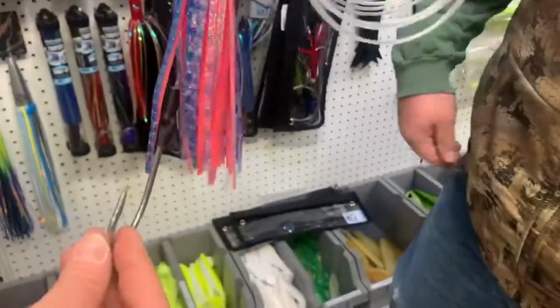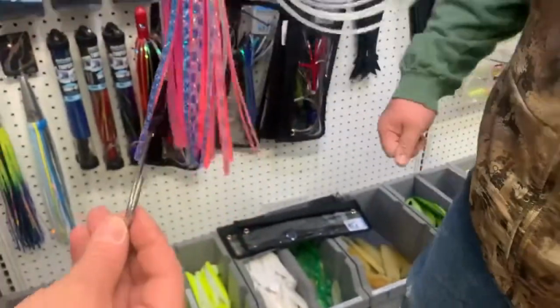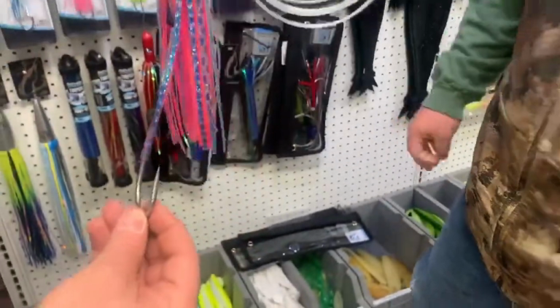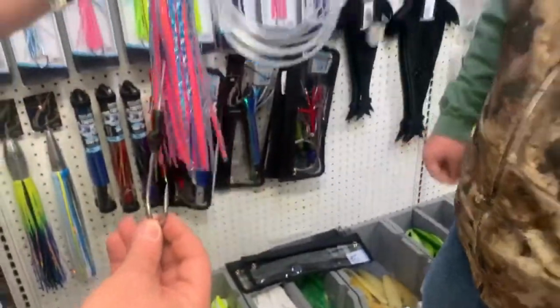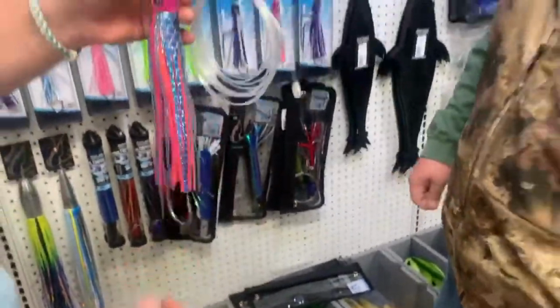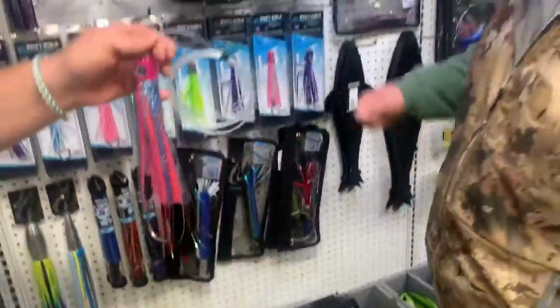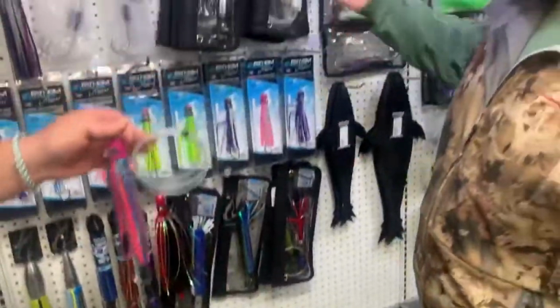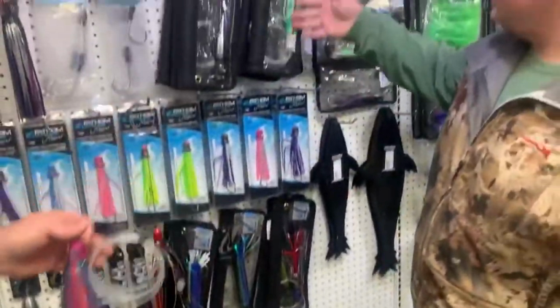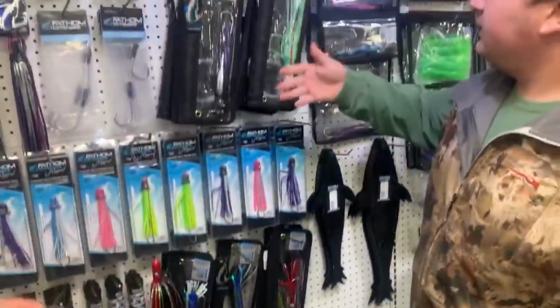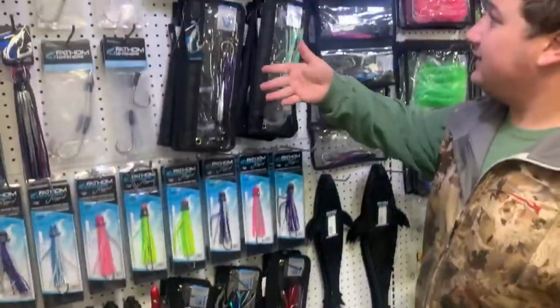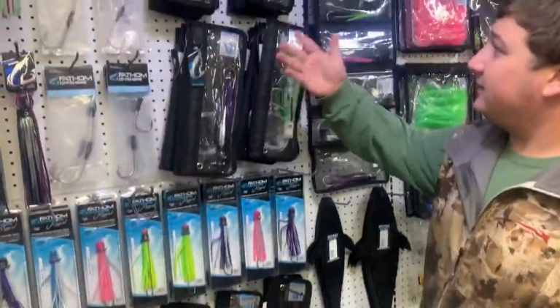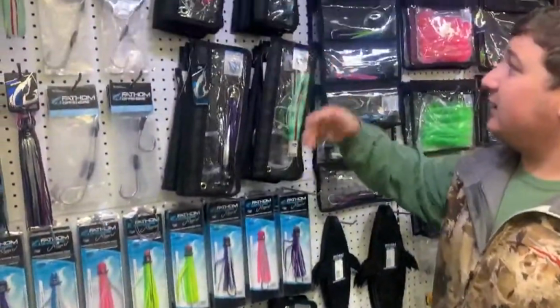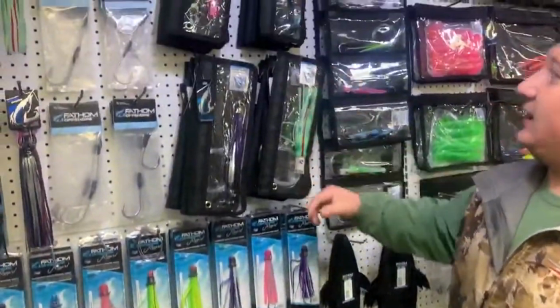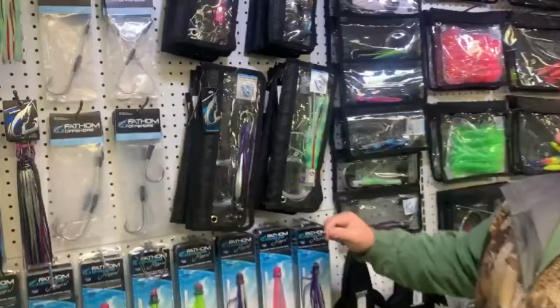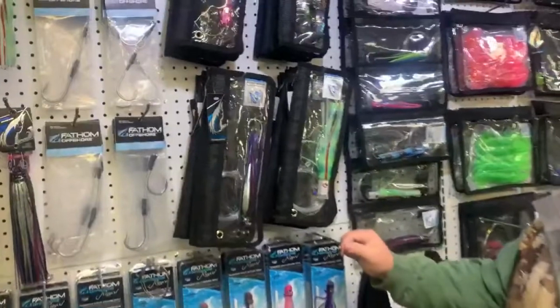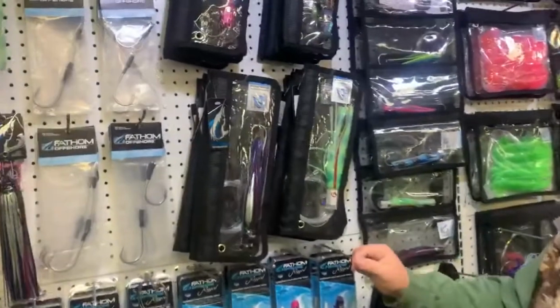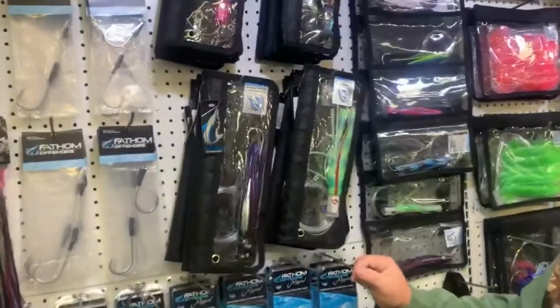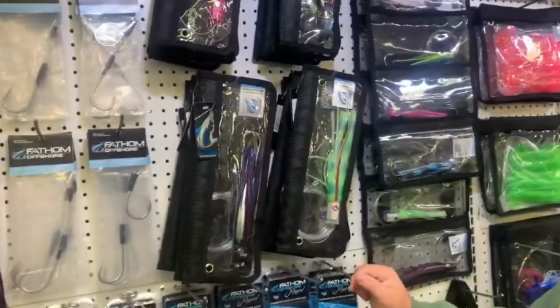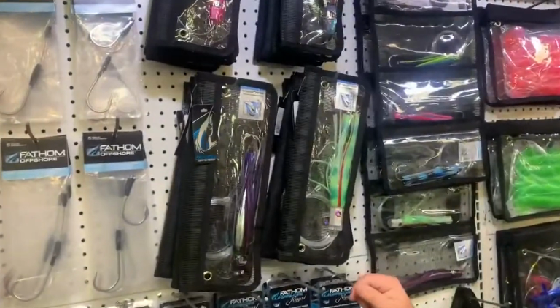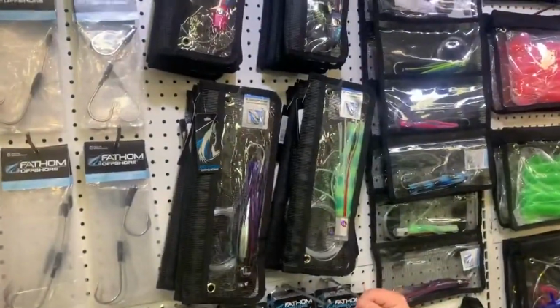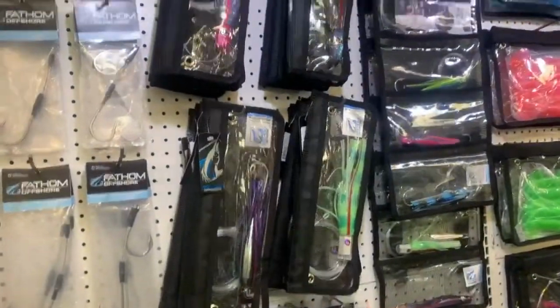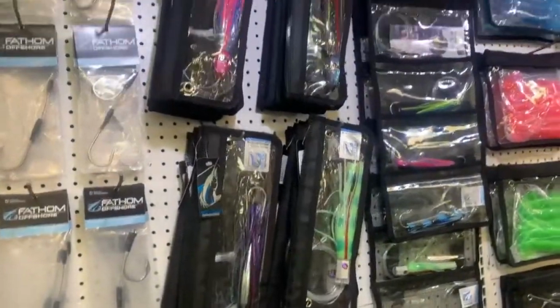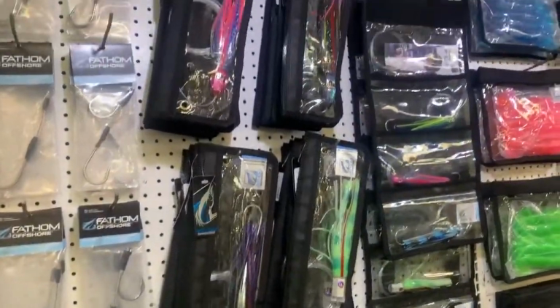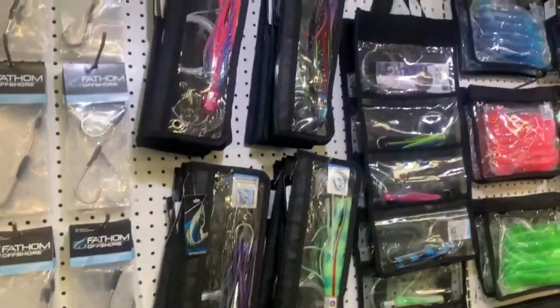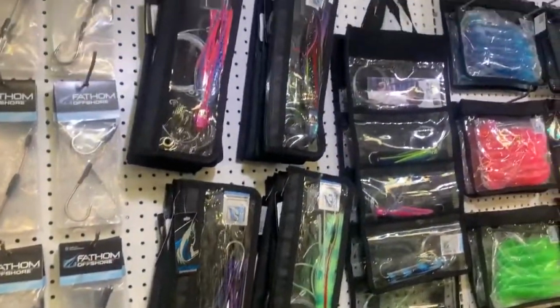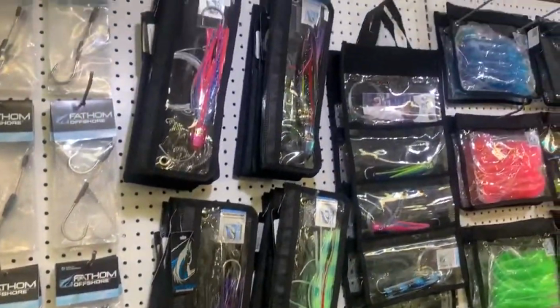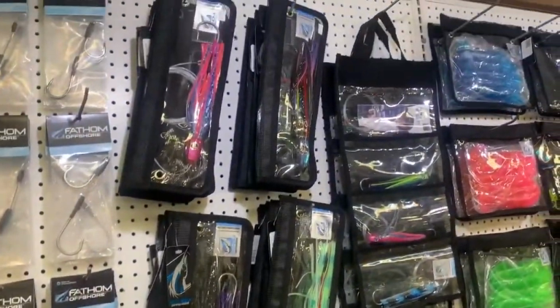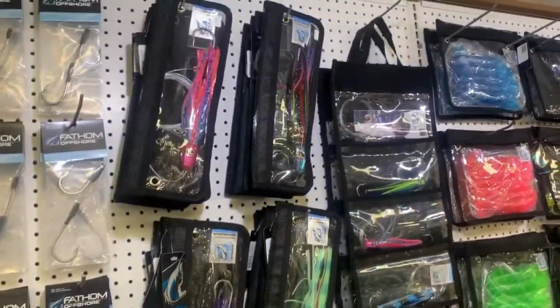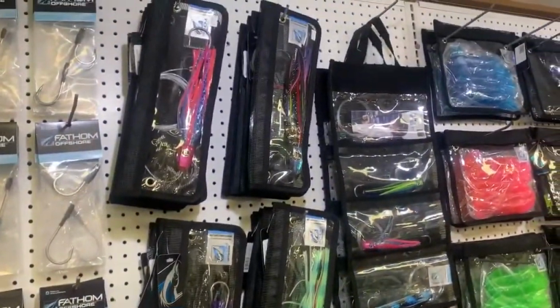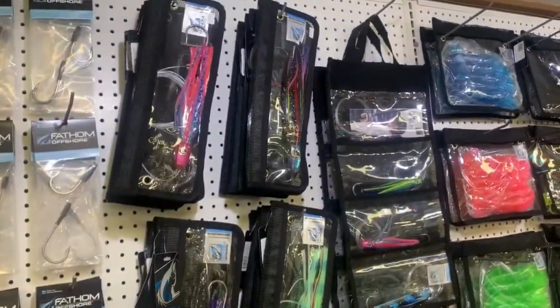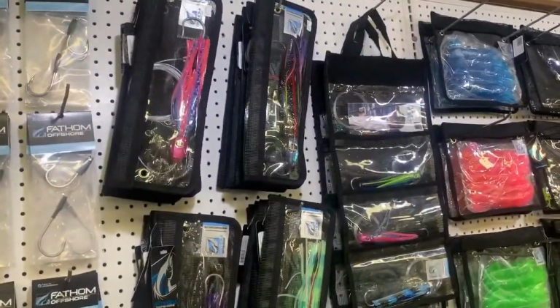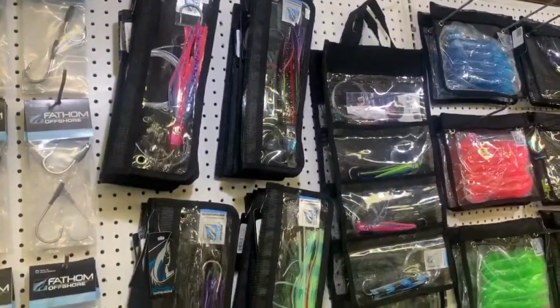We've got a bunch of the pre-rigged lures in different styles, heads, and colors. A nice assortment for any spot in the spread, which is great.